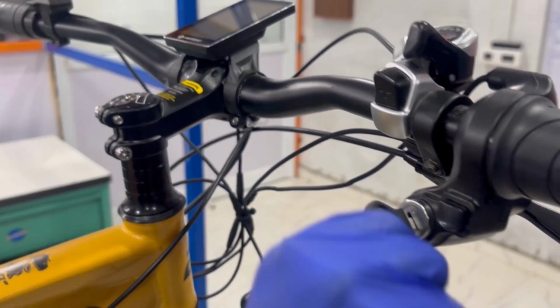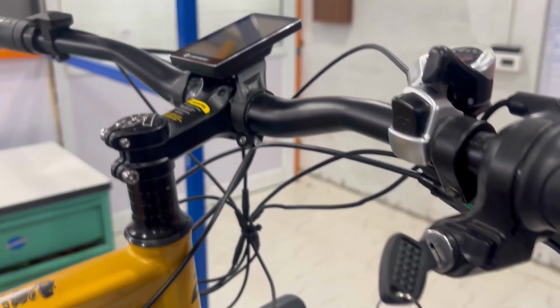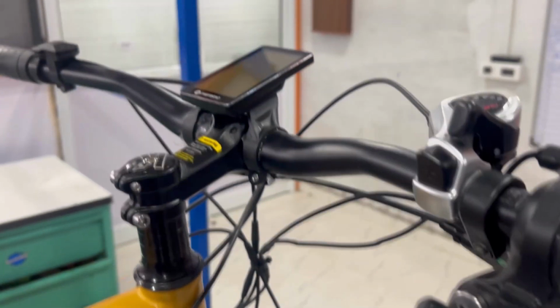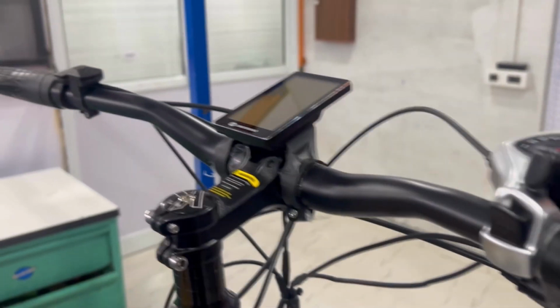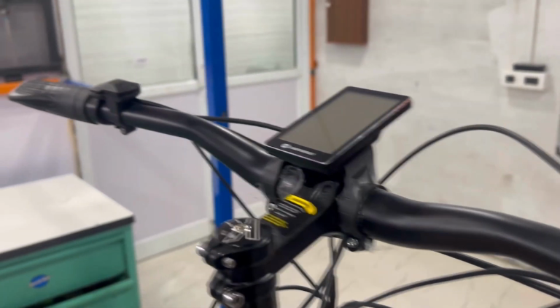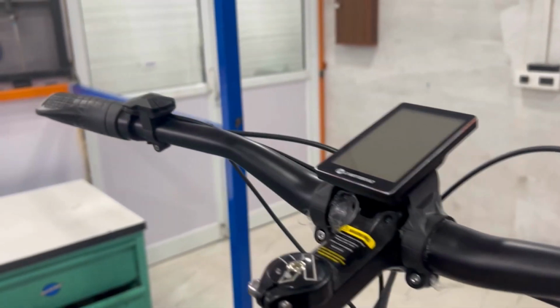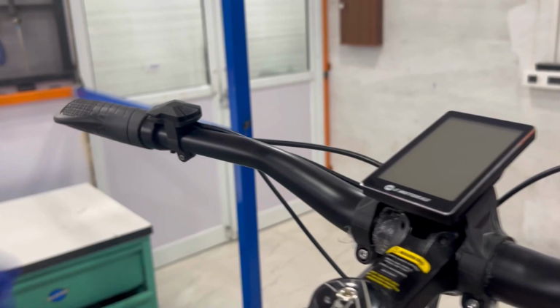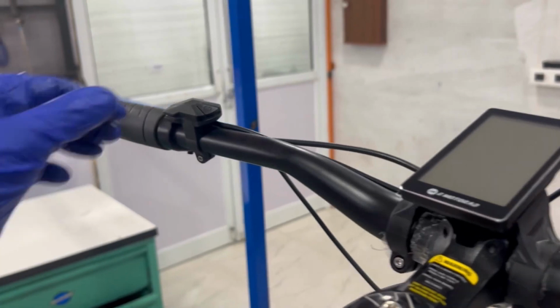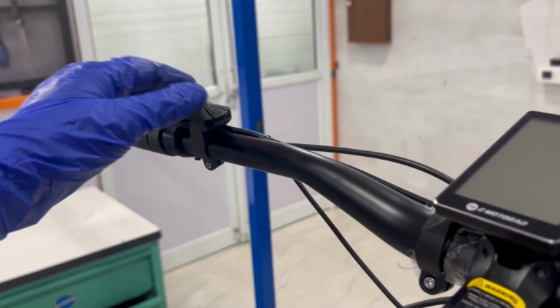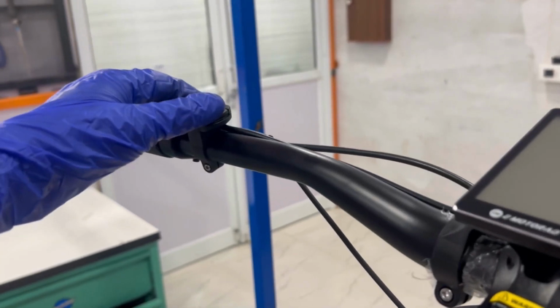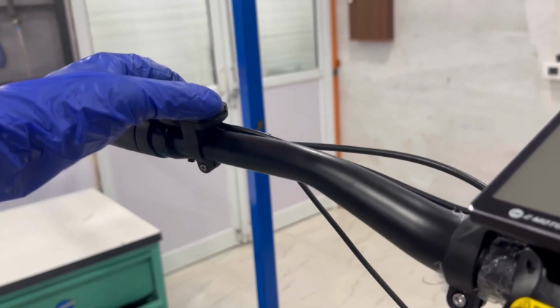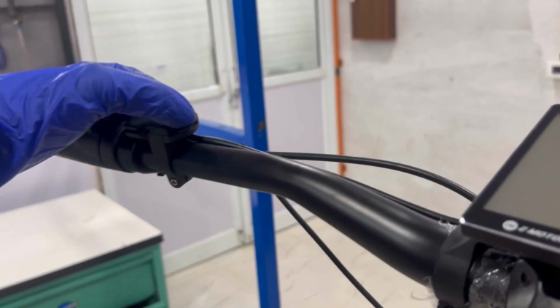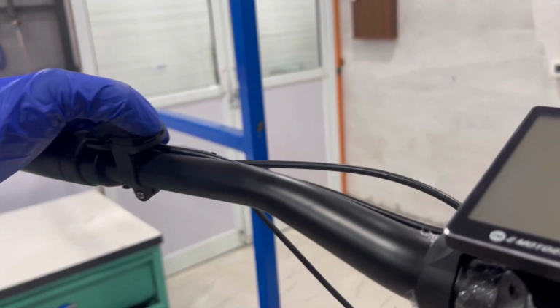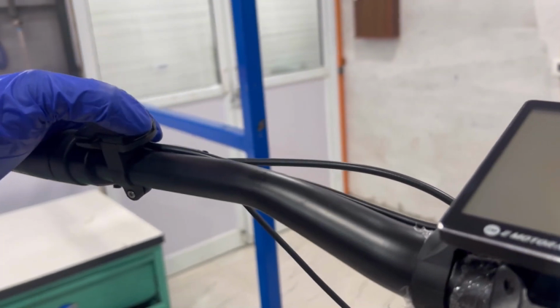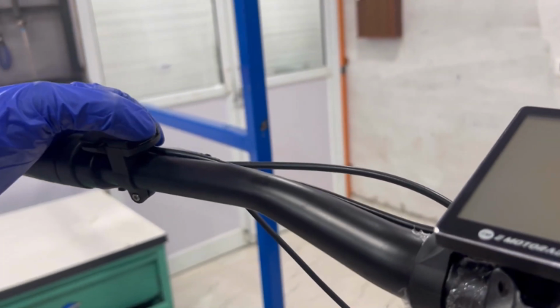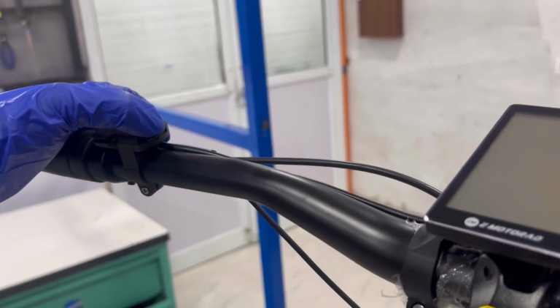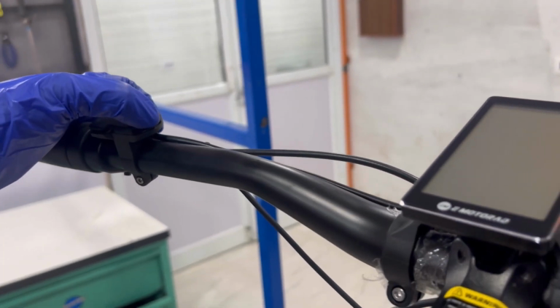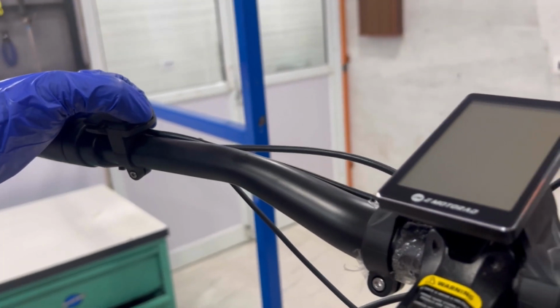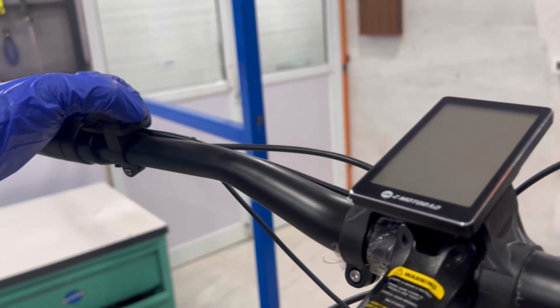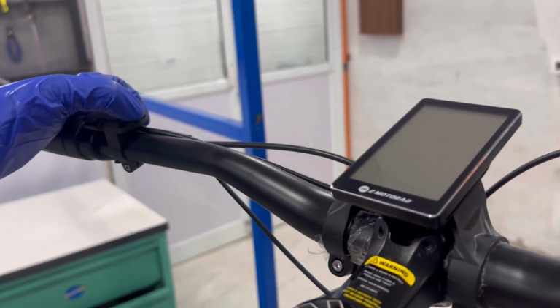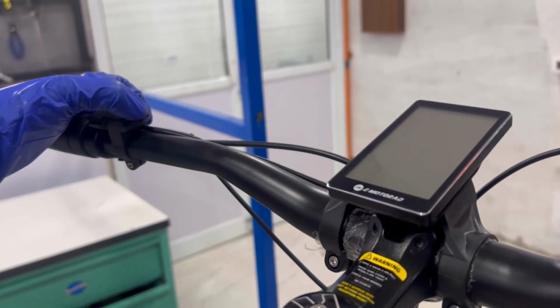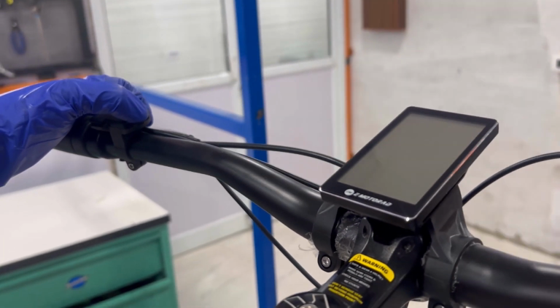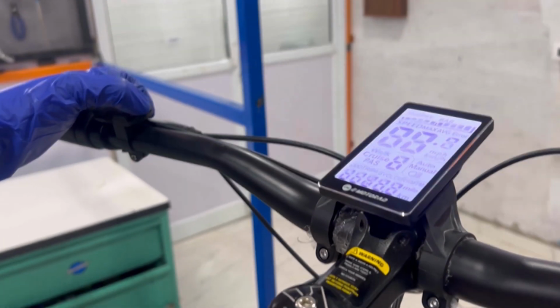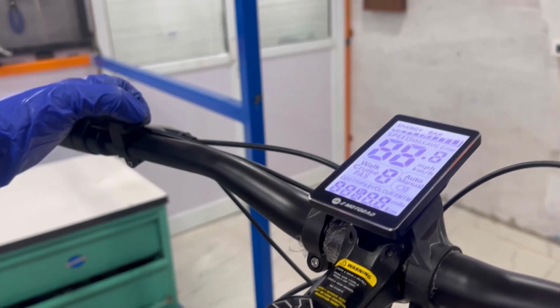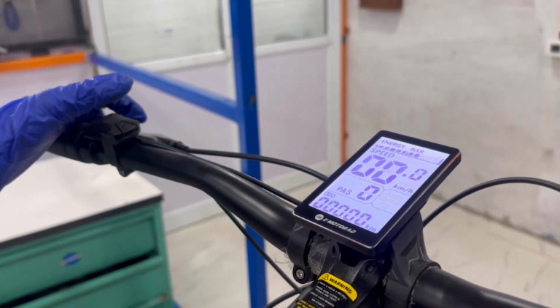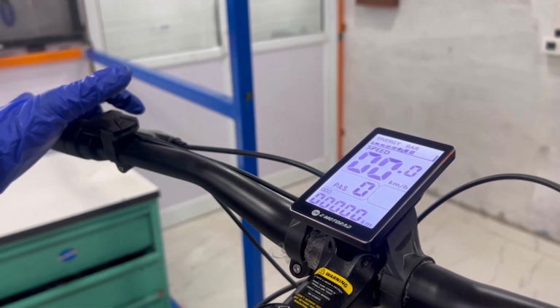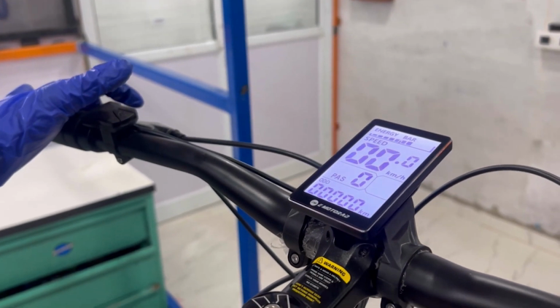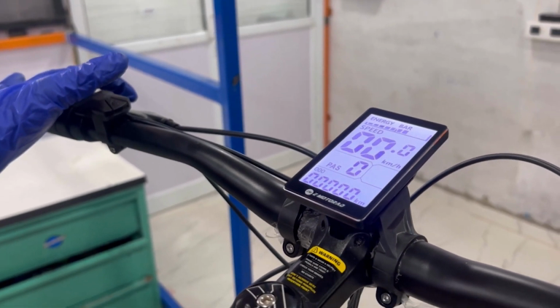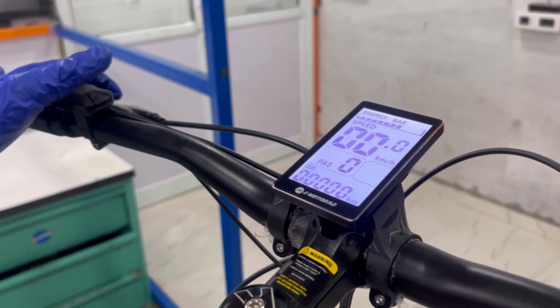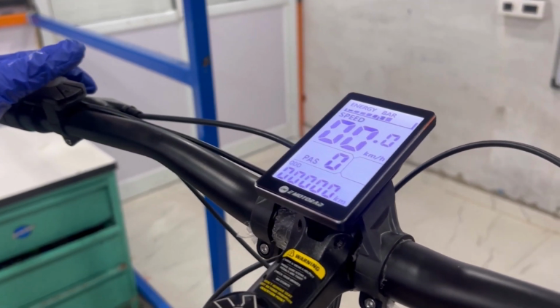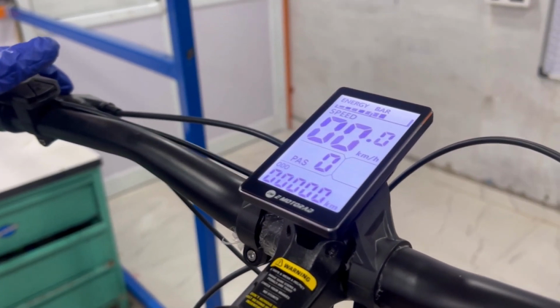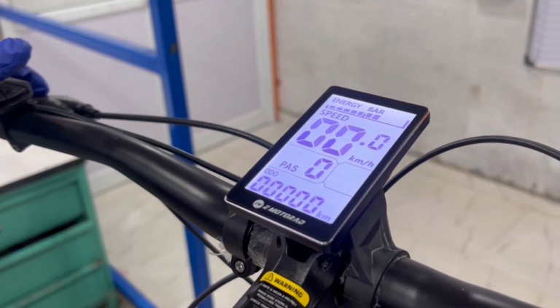To turn on the display, press and hold the mode or power on/off button.